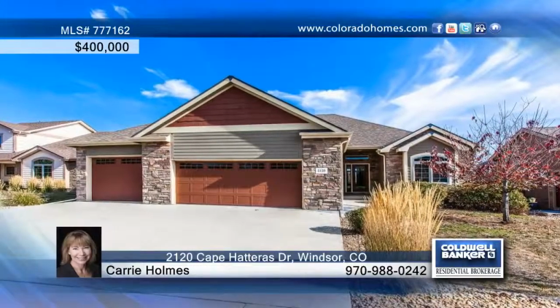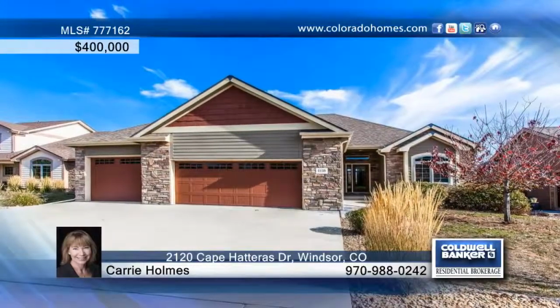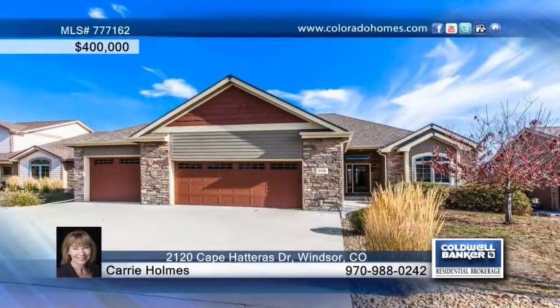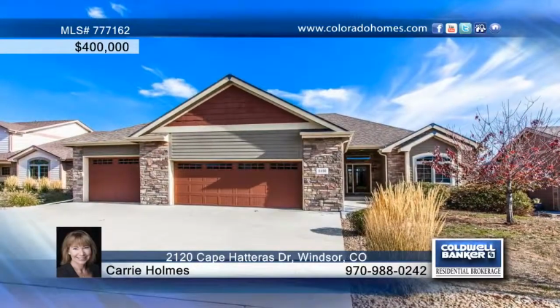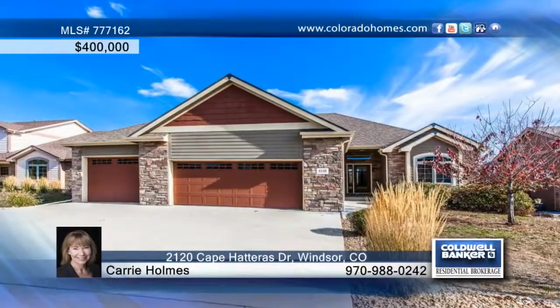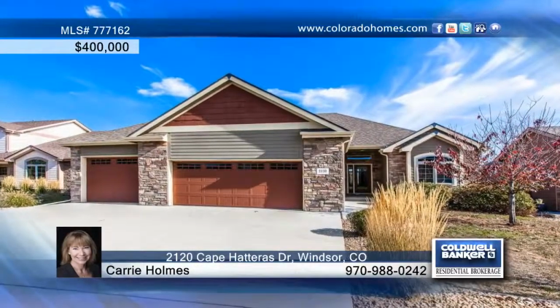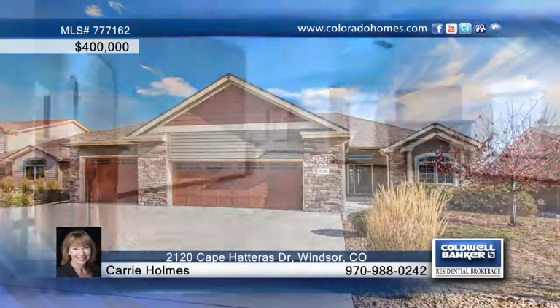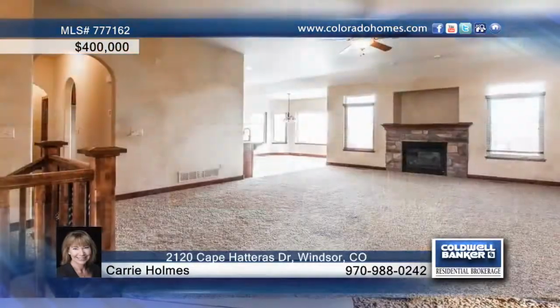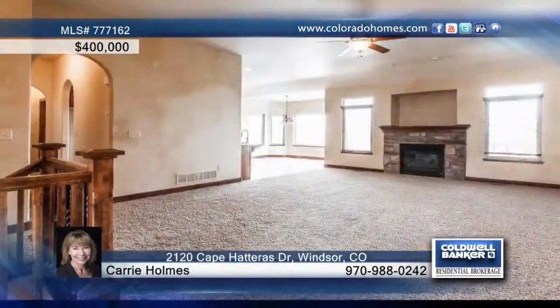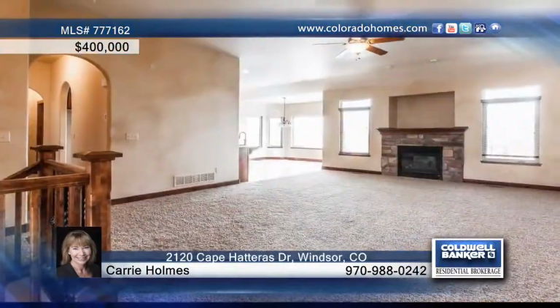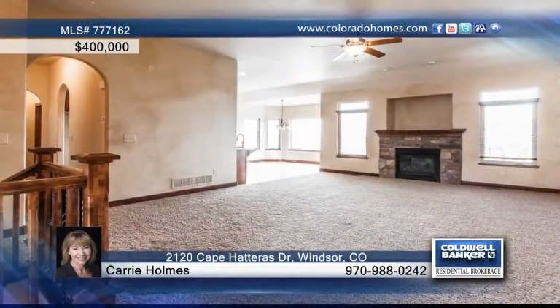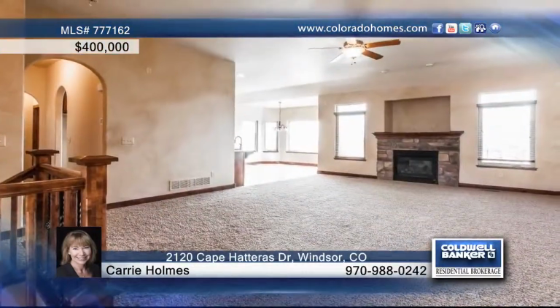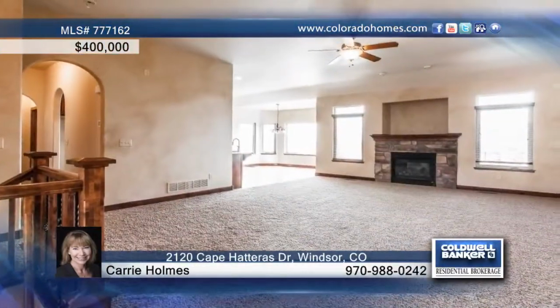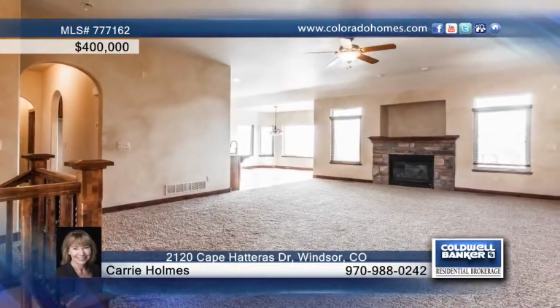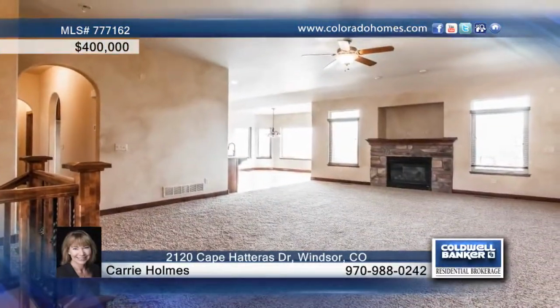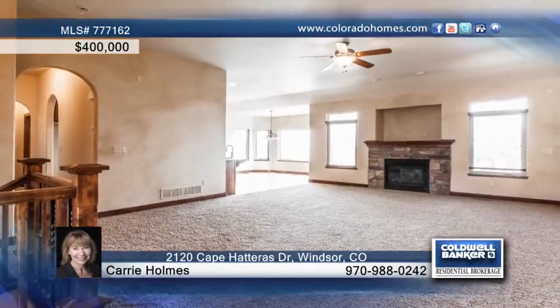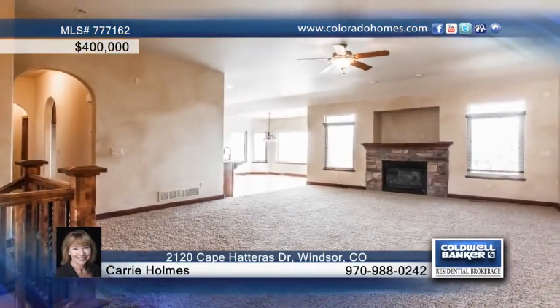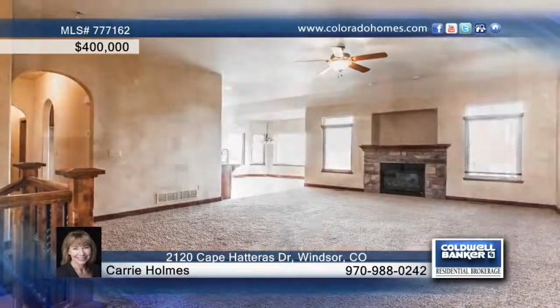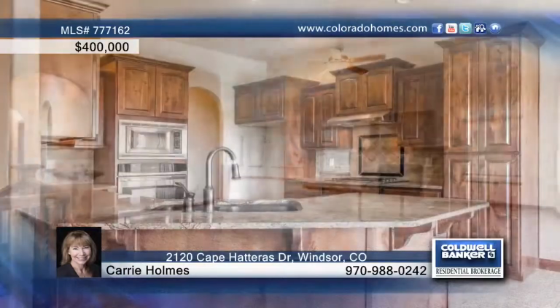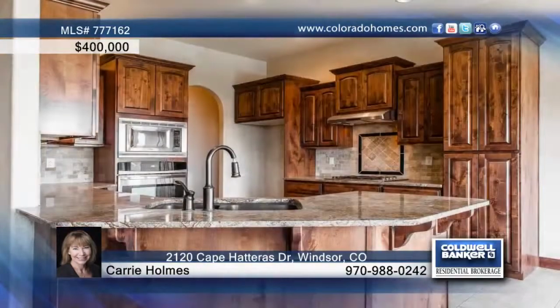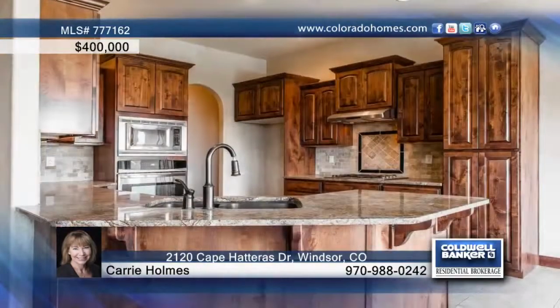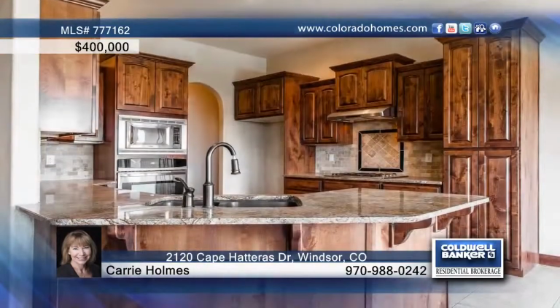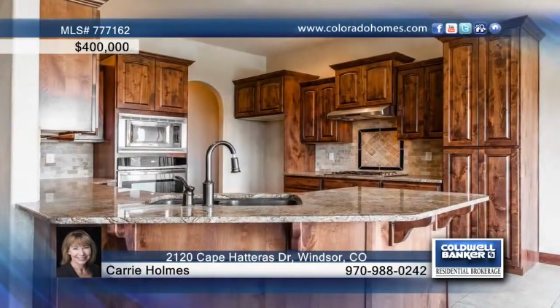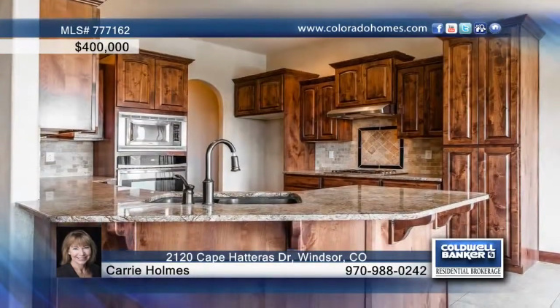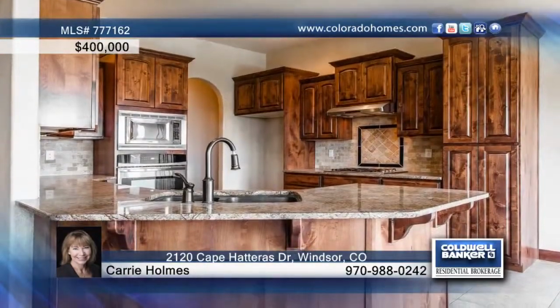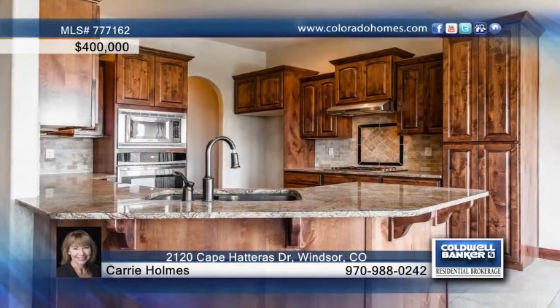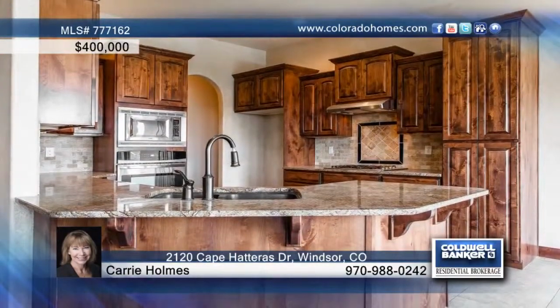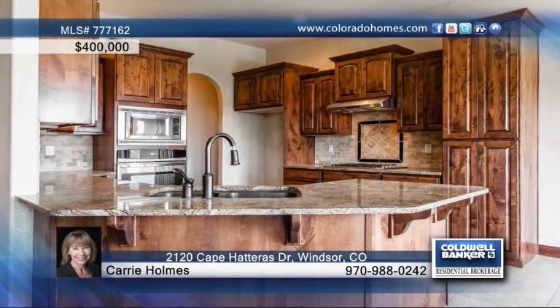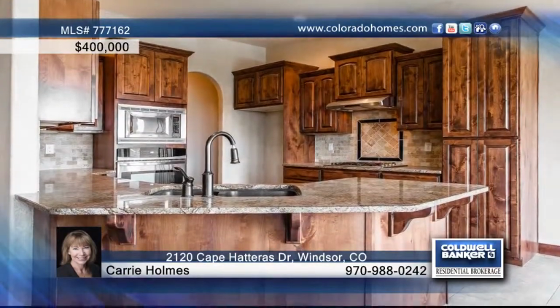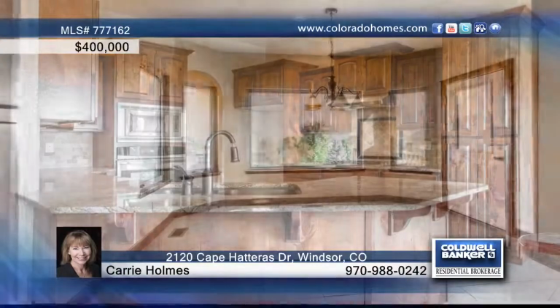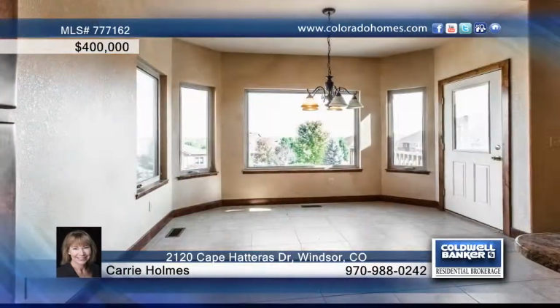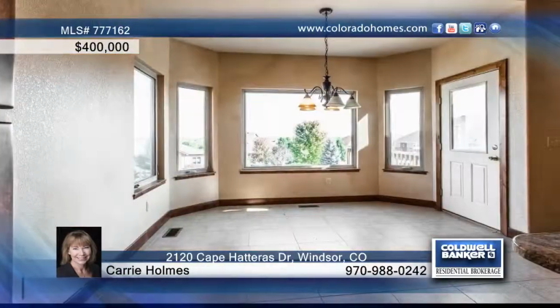Seated in a sought-after community, this four-bedroom, three-bath ranch home features a functional floor plan with an open concept and high ceilings.